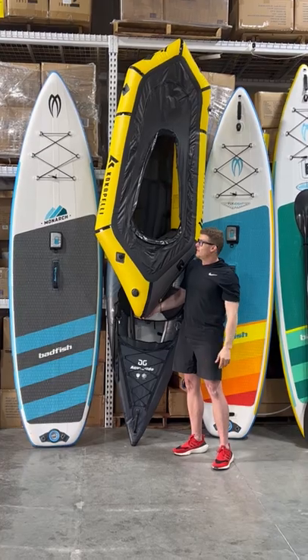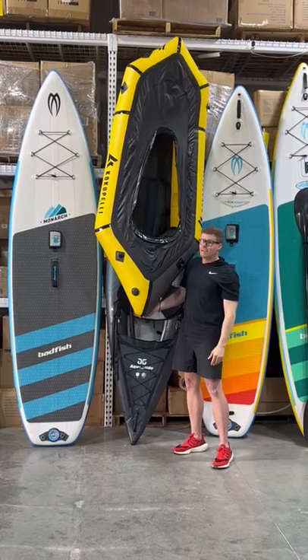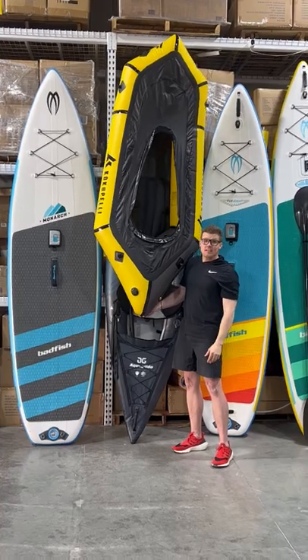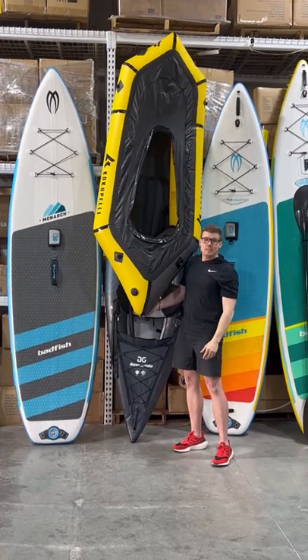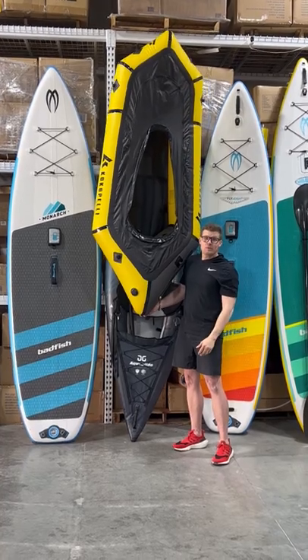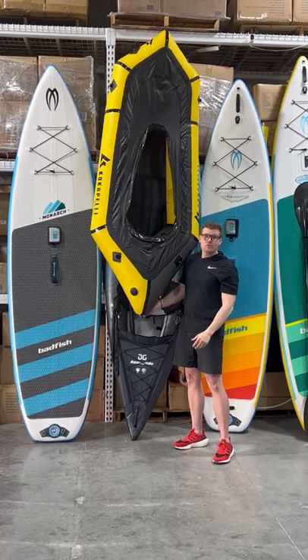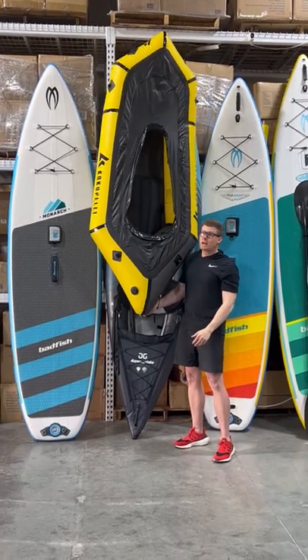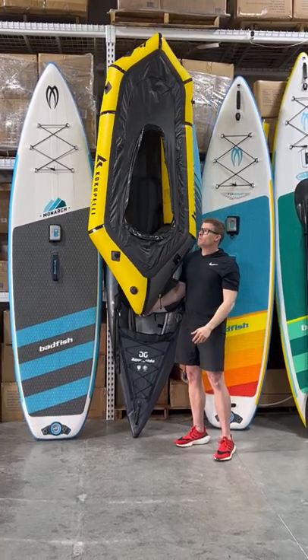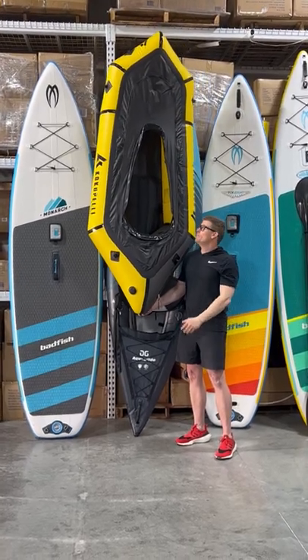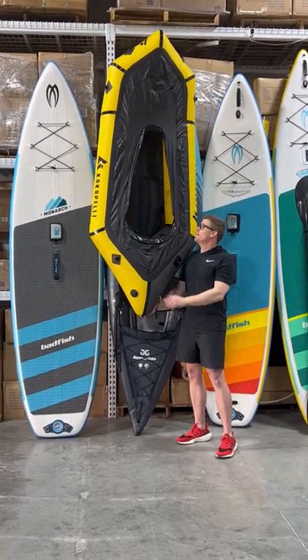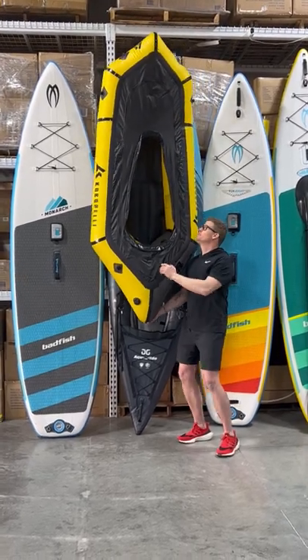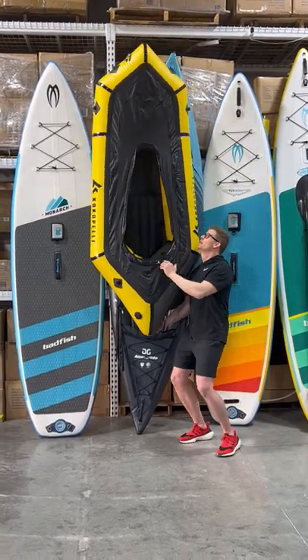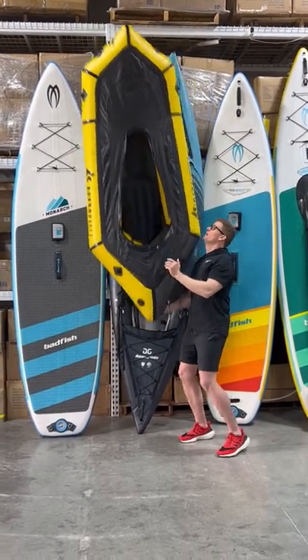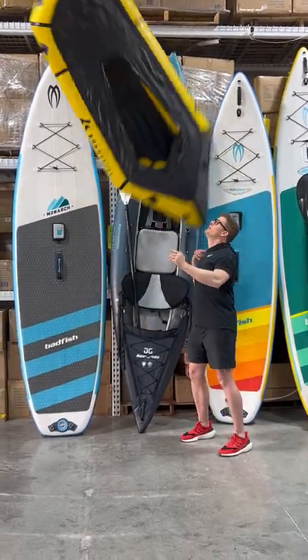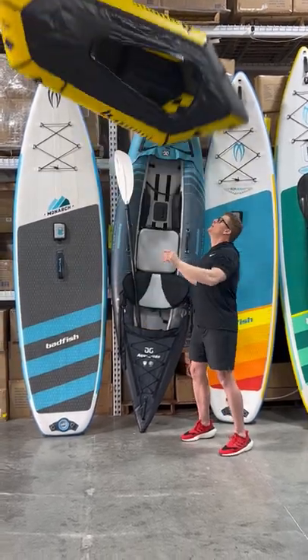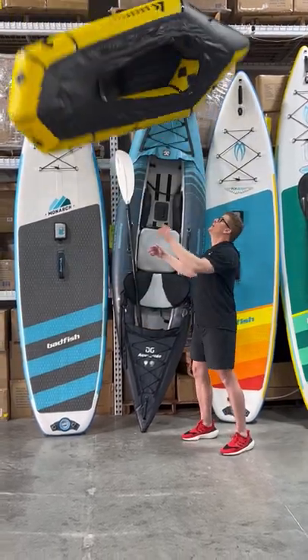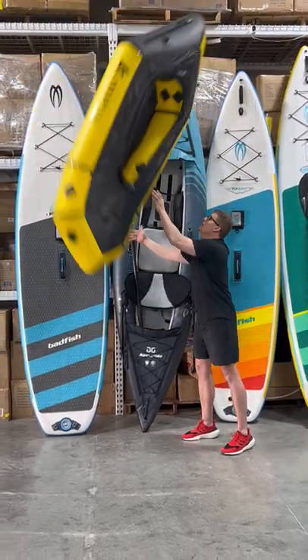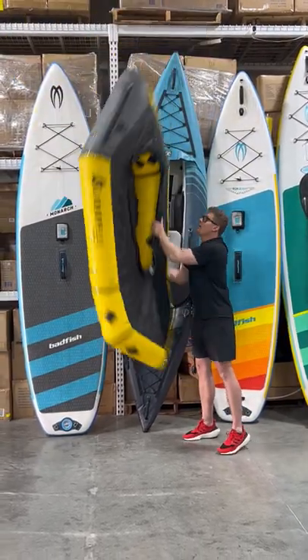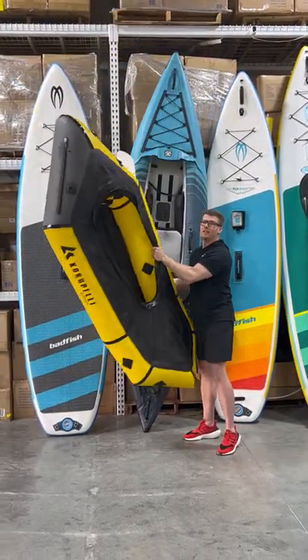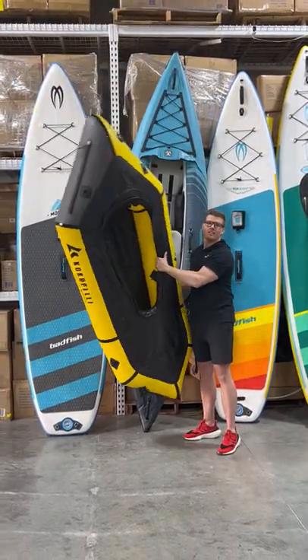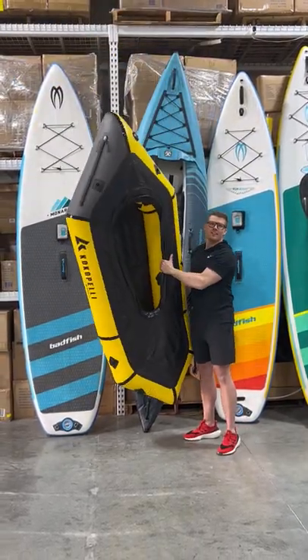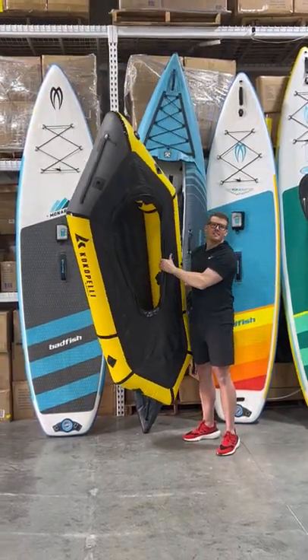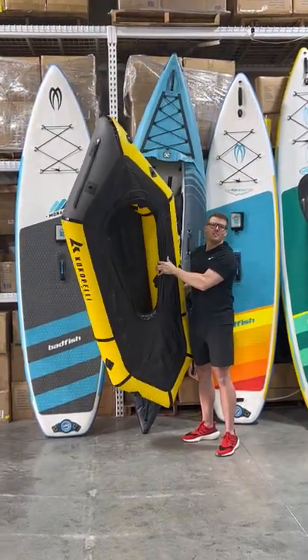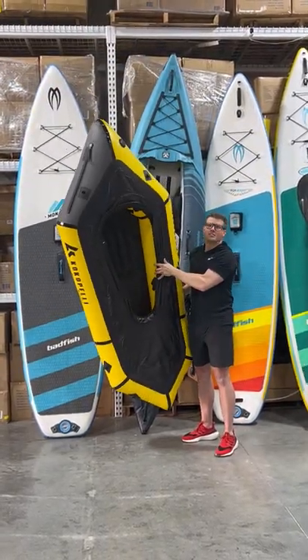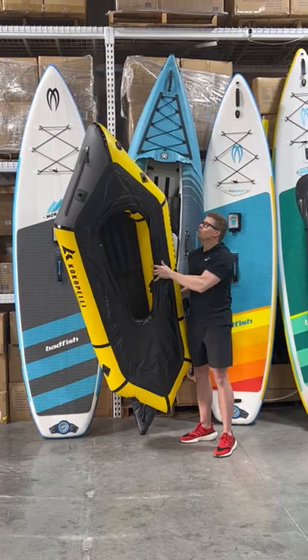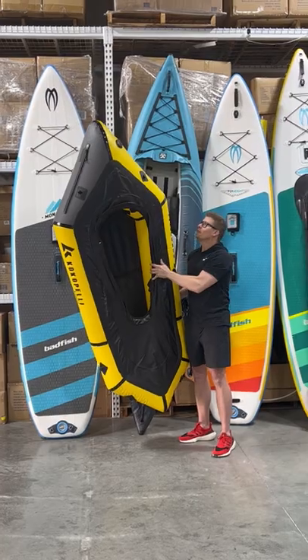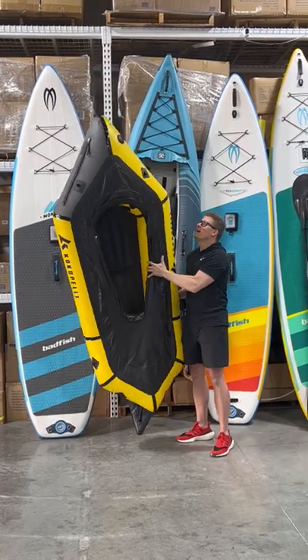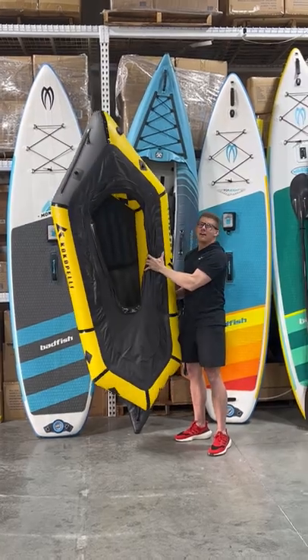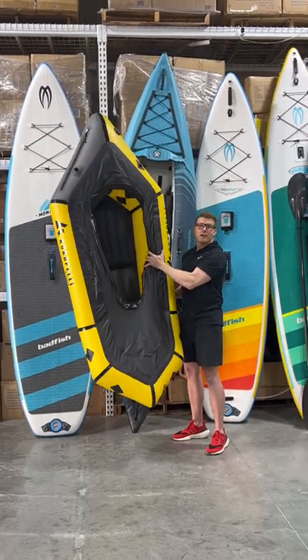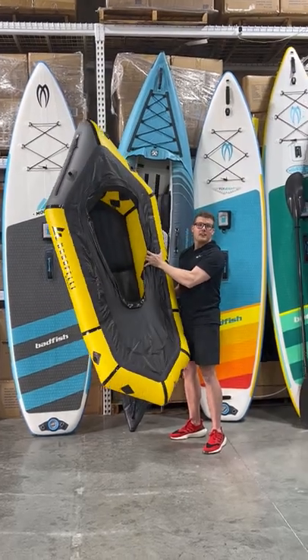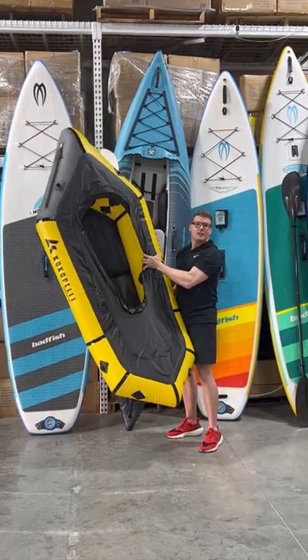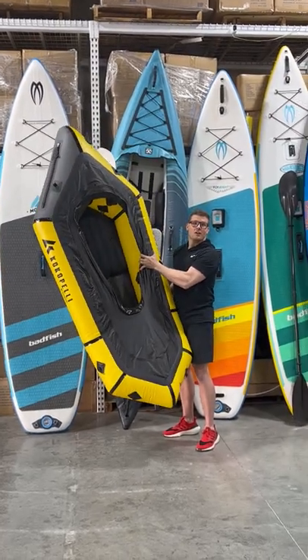And did I say this boat is only 9.1 pounds? It's $13.49 at AirKayaks.com.